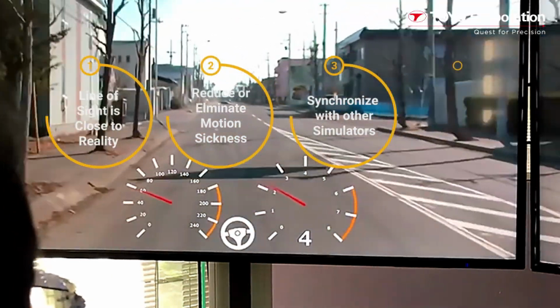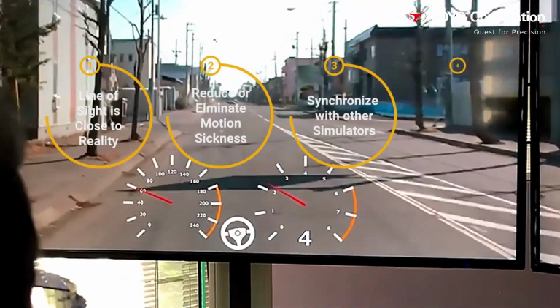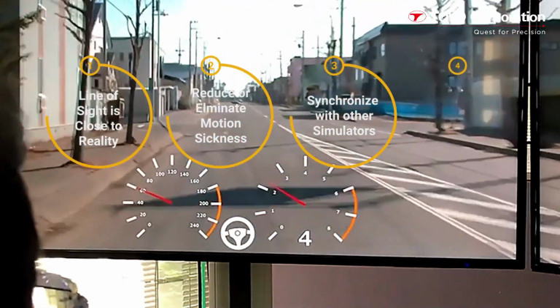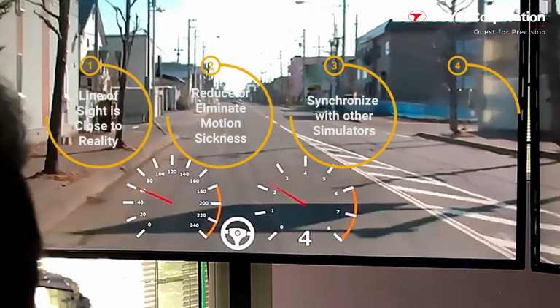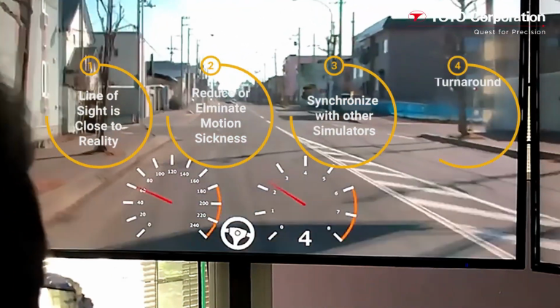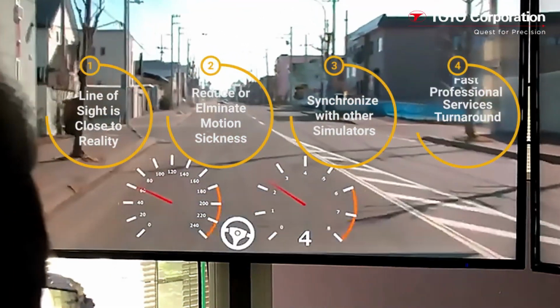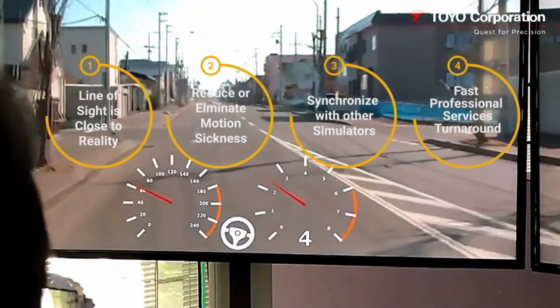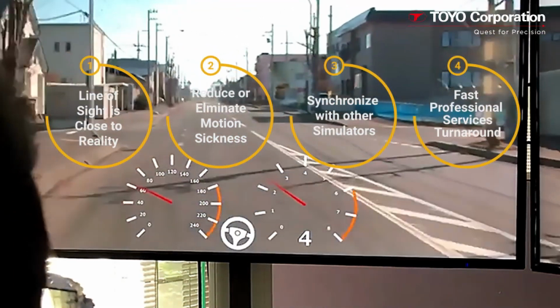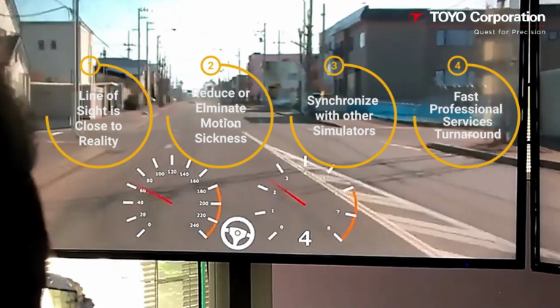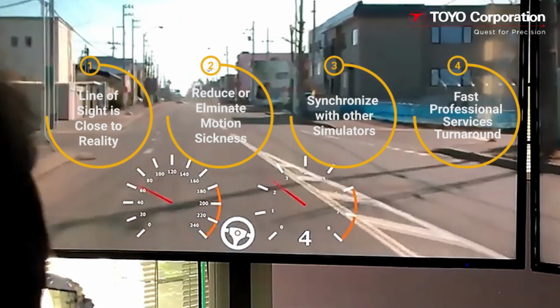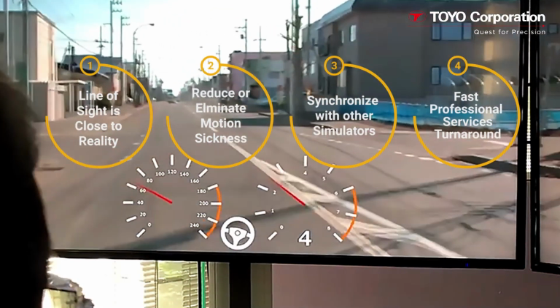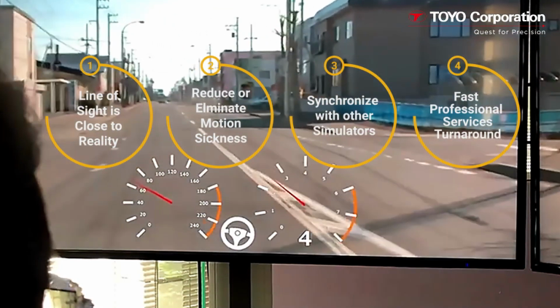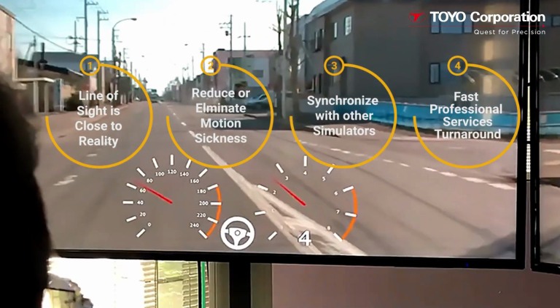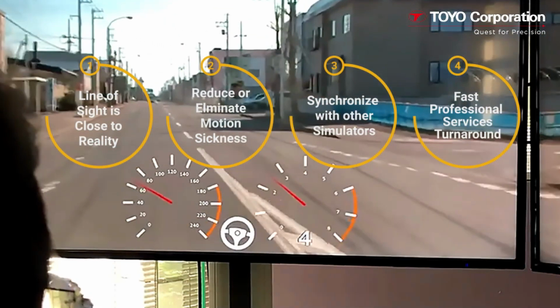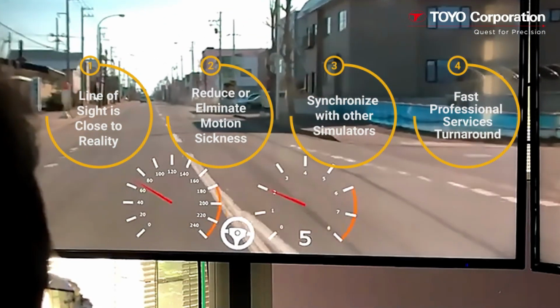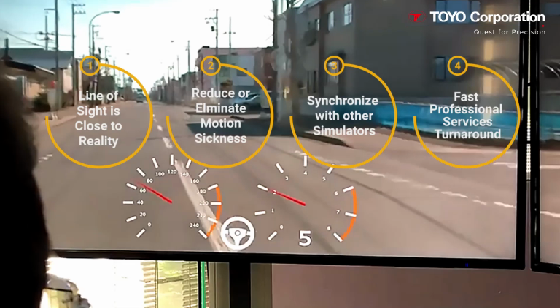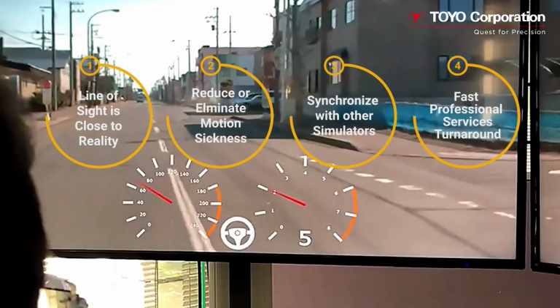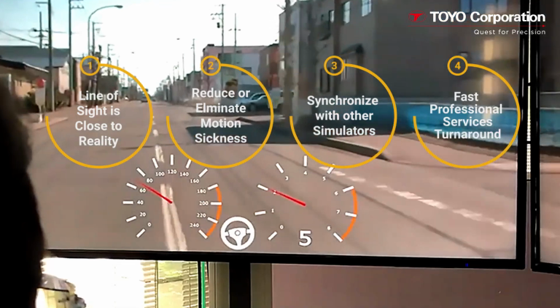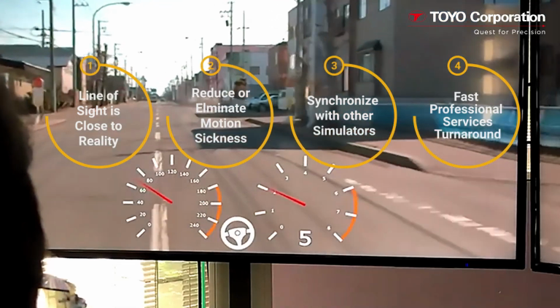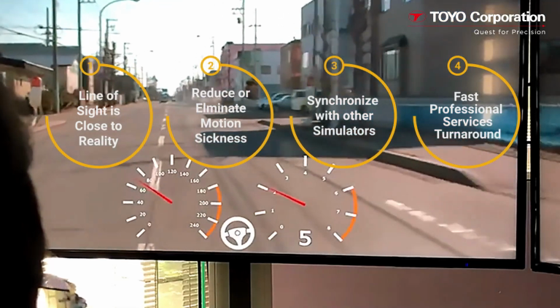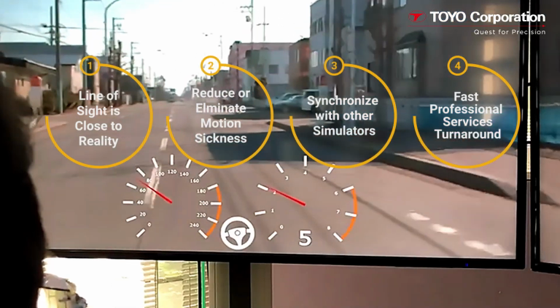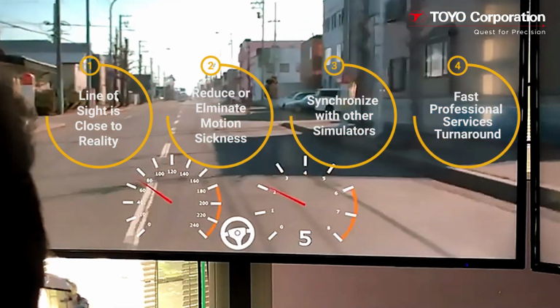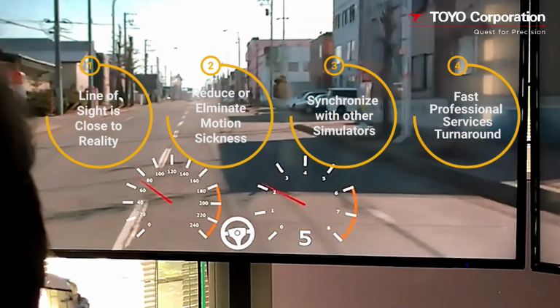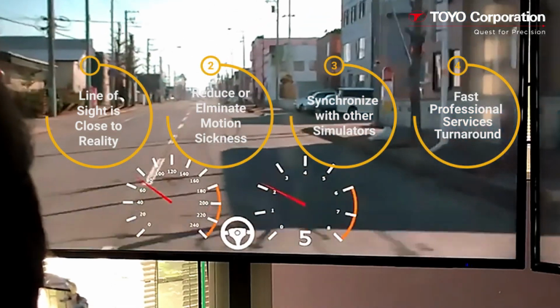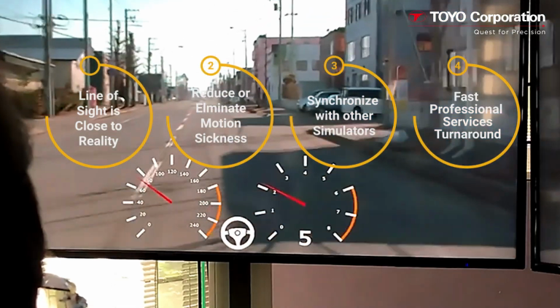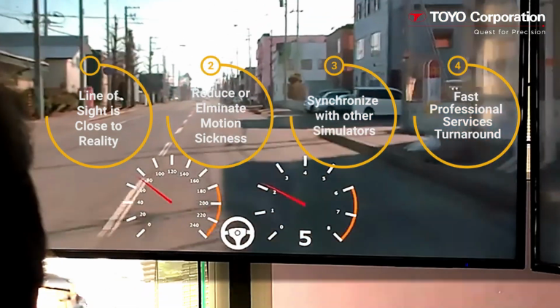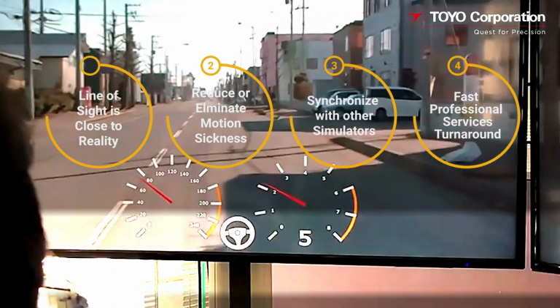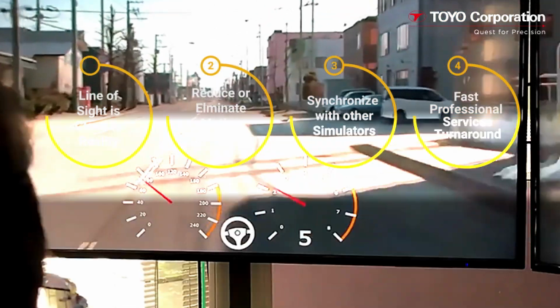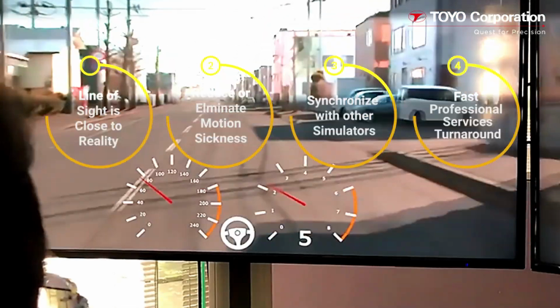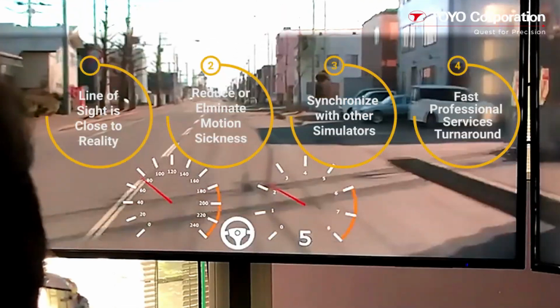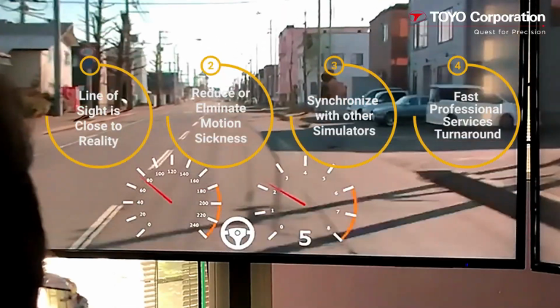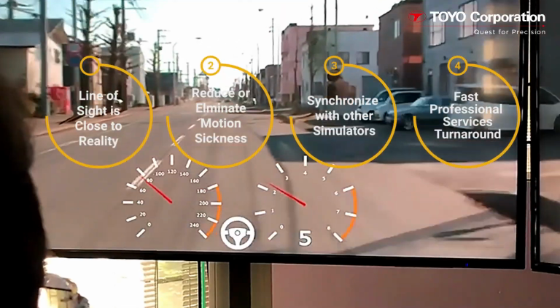Four, if utilizing Toyo's professional services, the turnaround time is only a month.